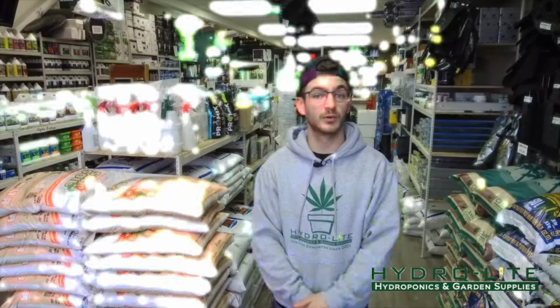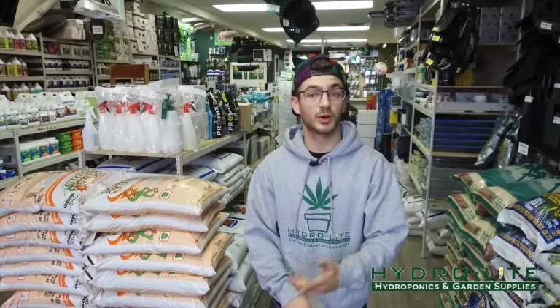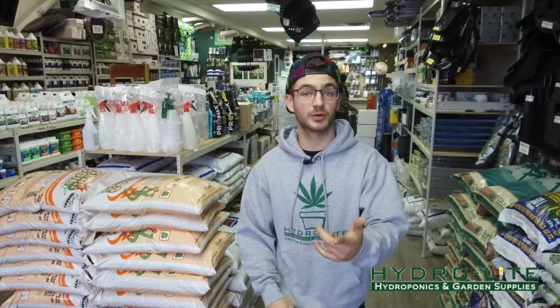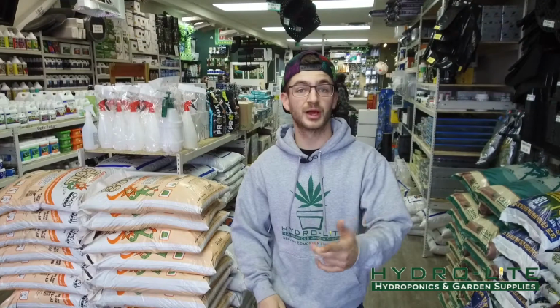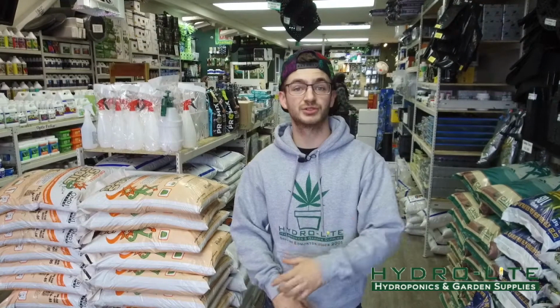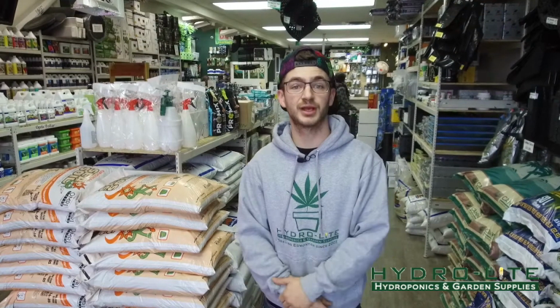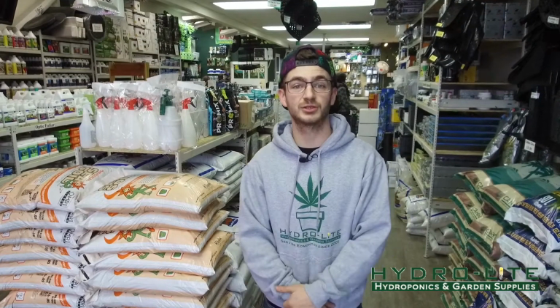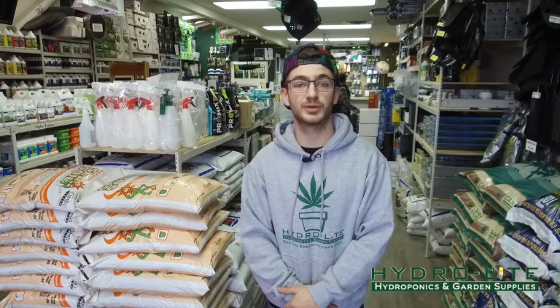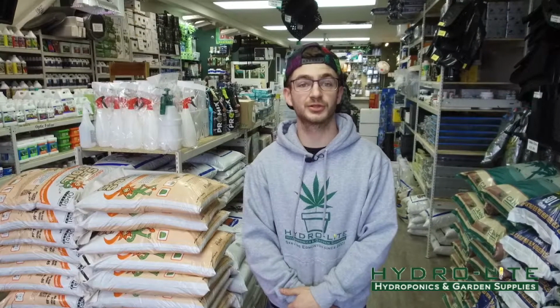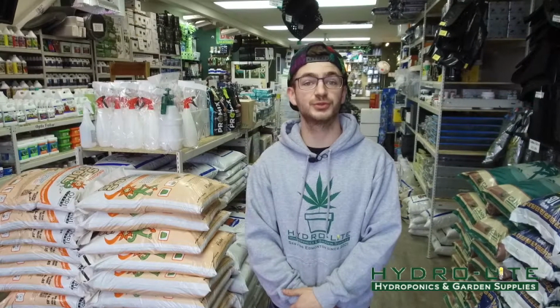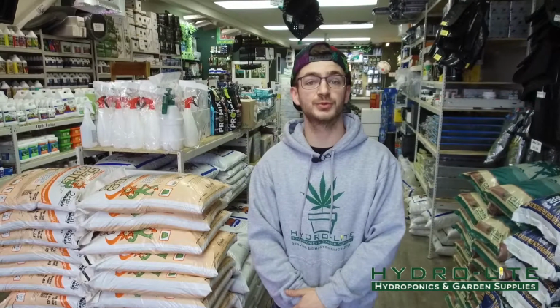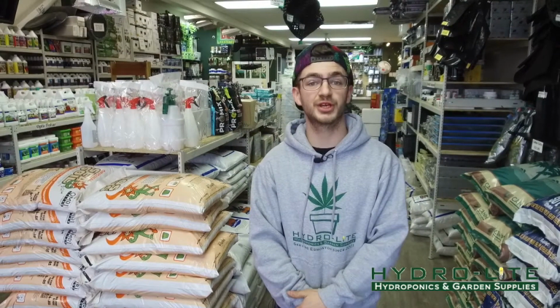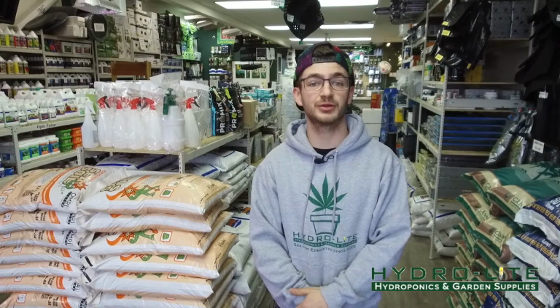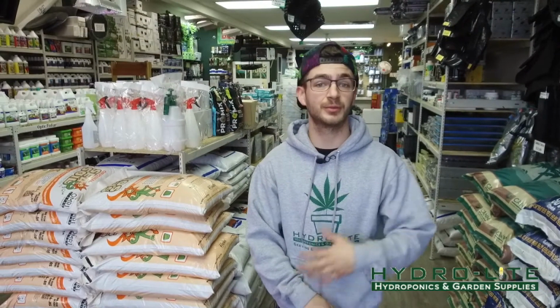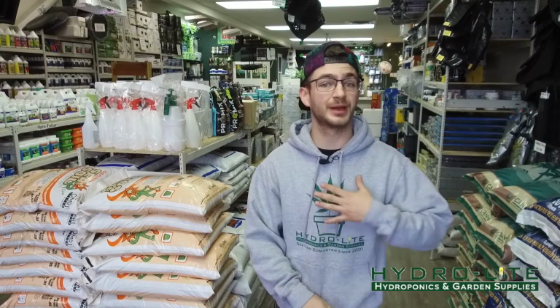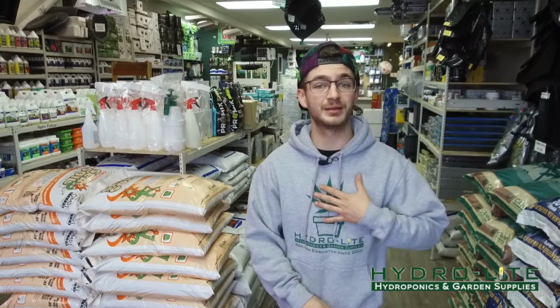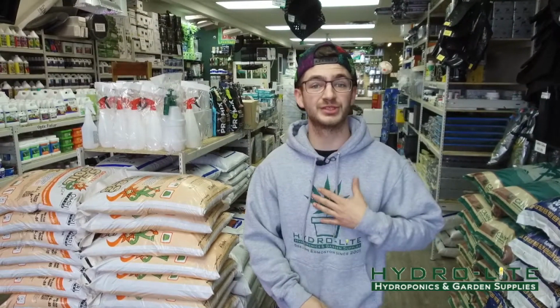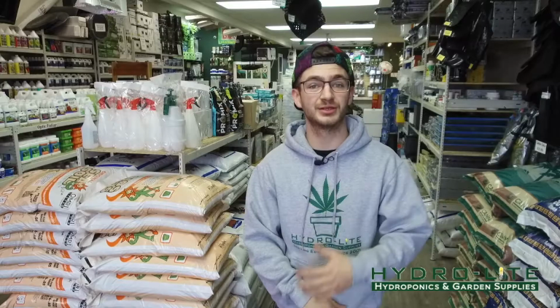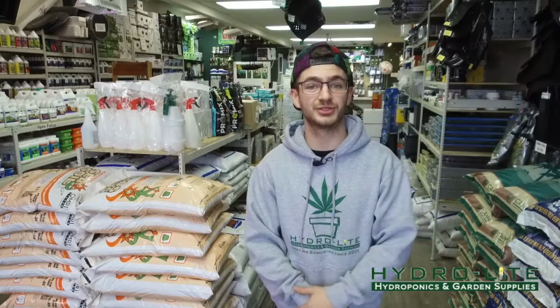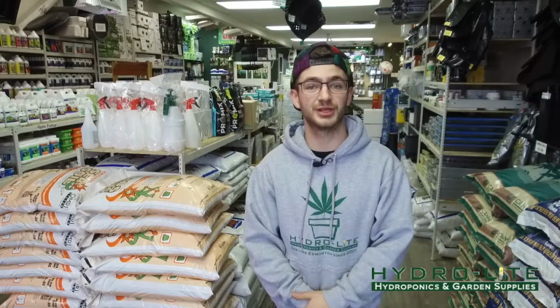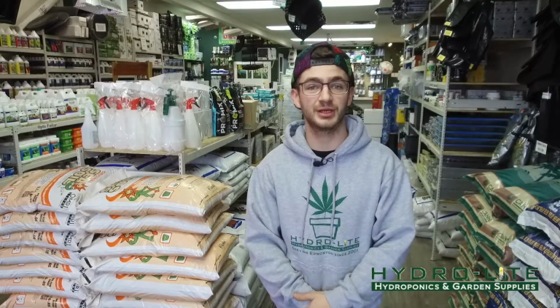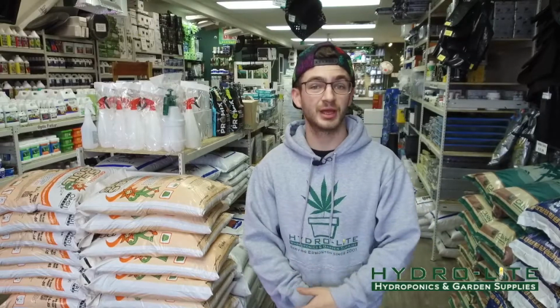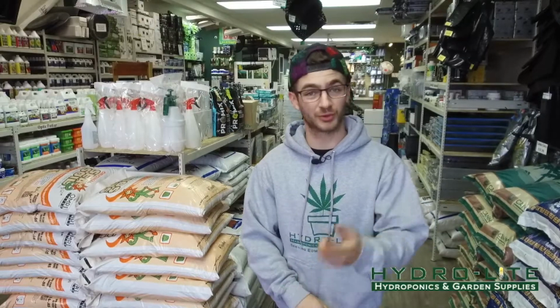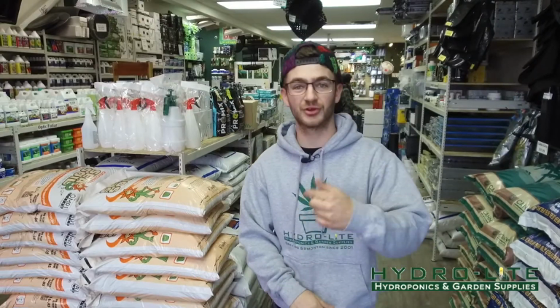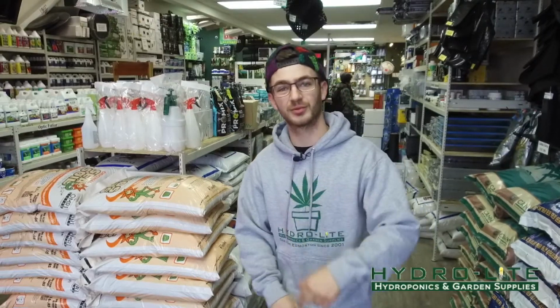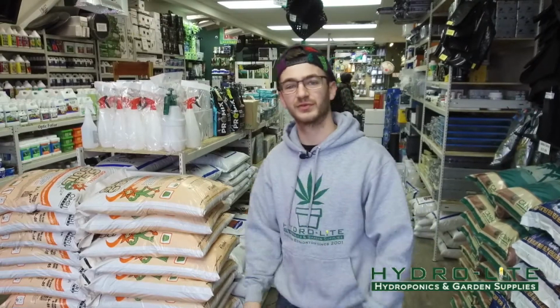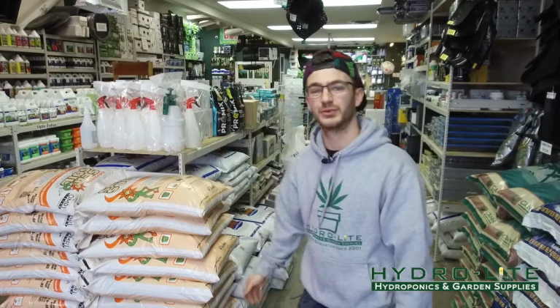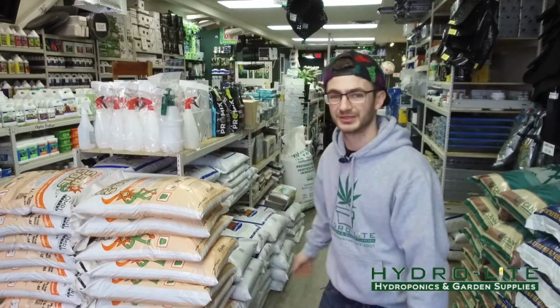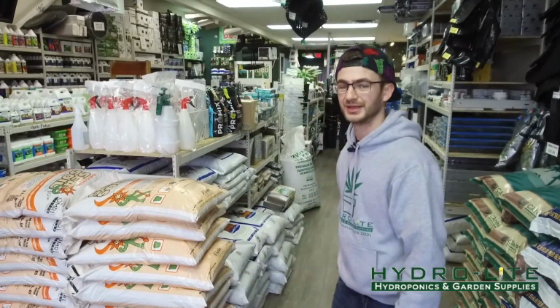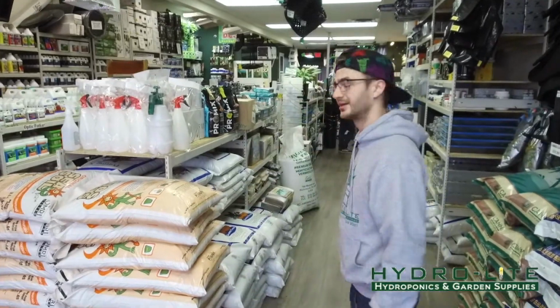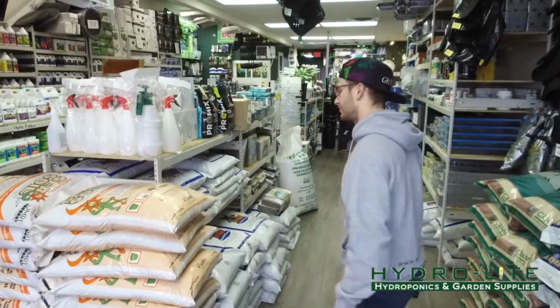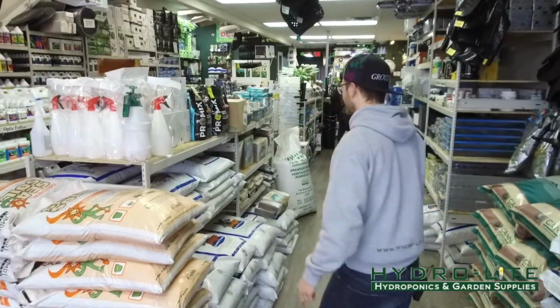Welcome to HydroLite Hydroponics YouTube channel. My name is Denny Giannini and we're going to talk about a few things today. Come with me.